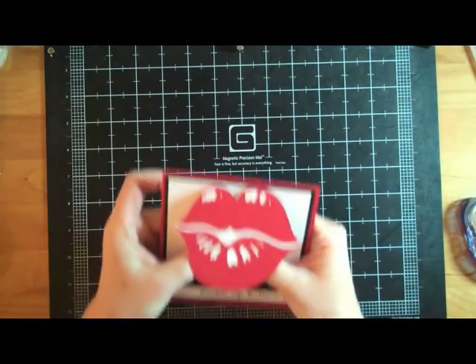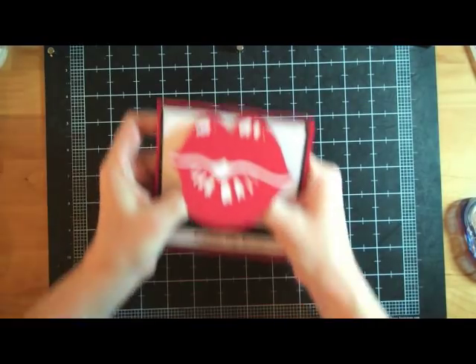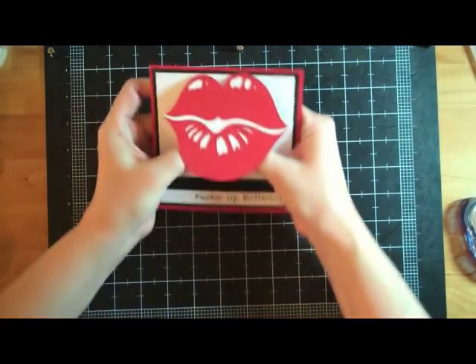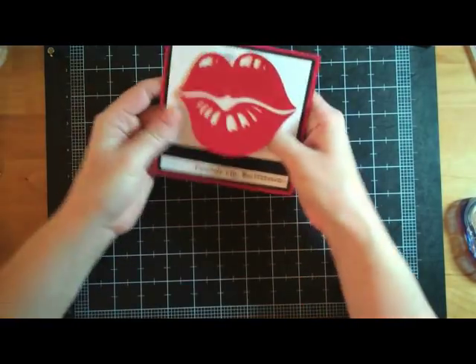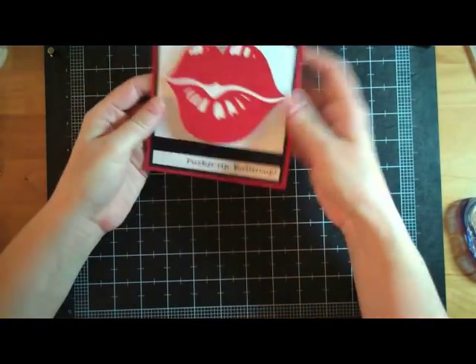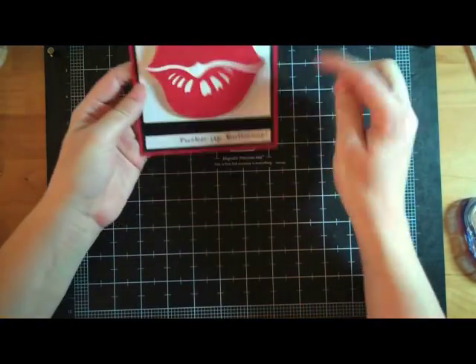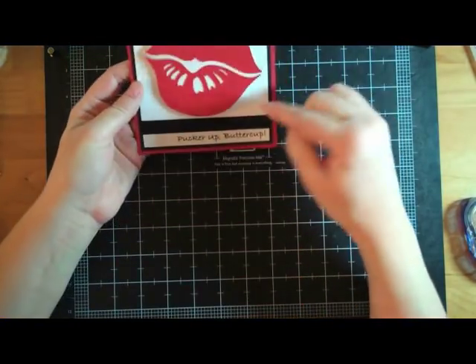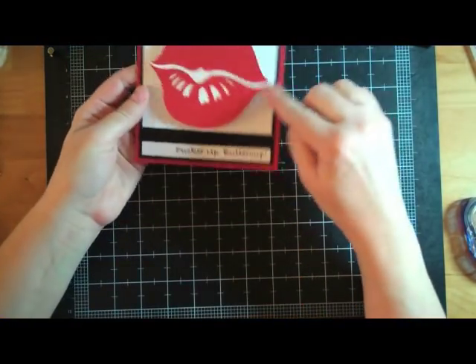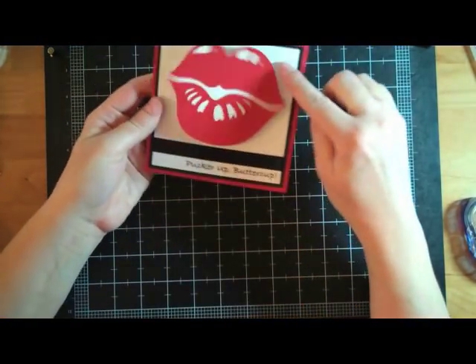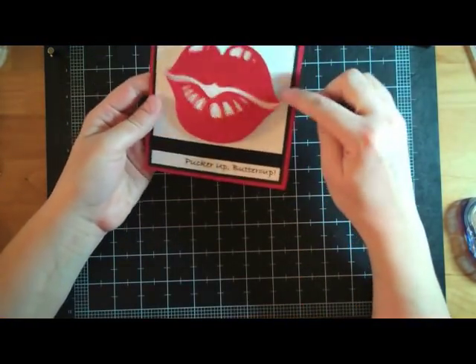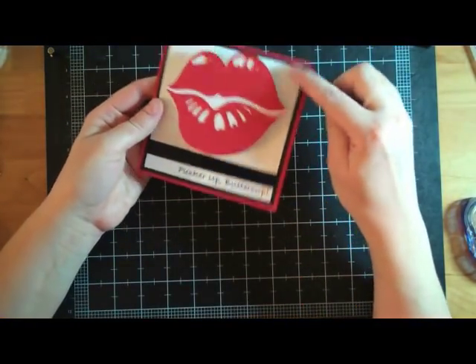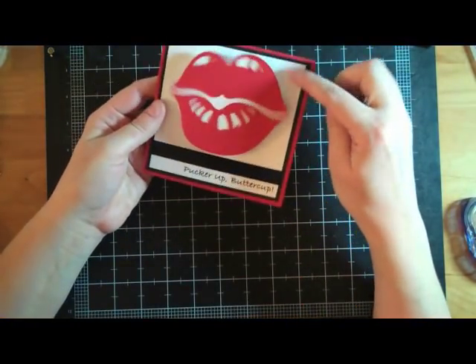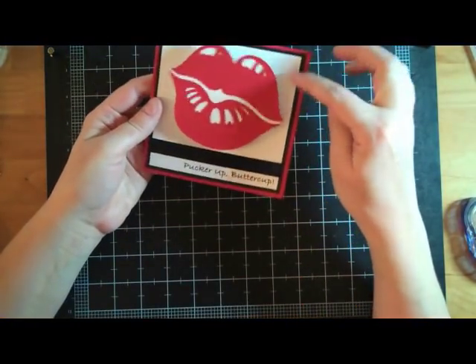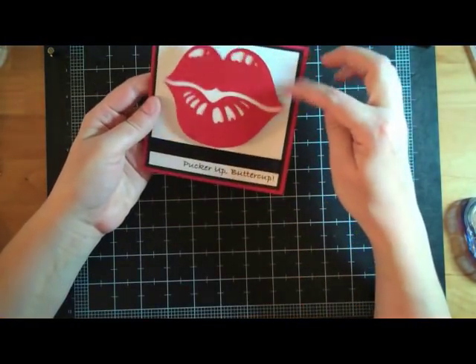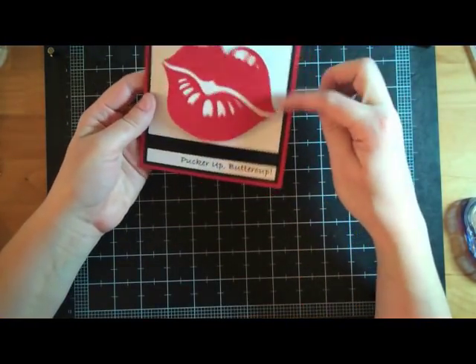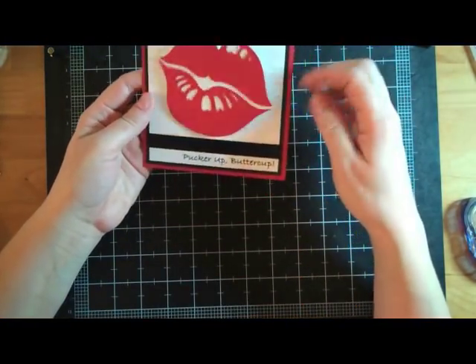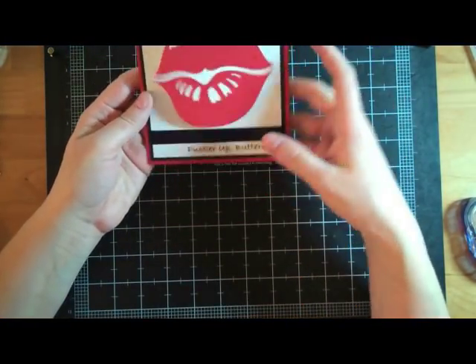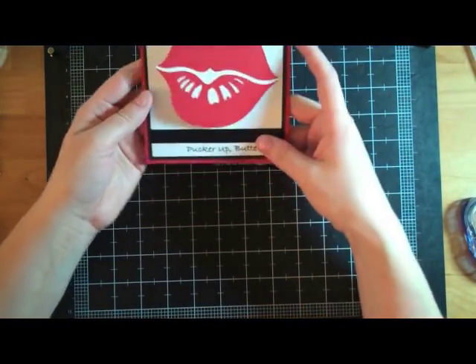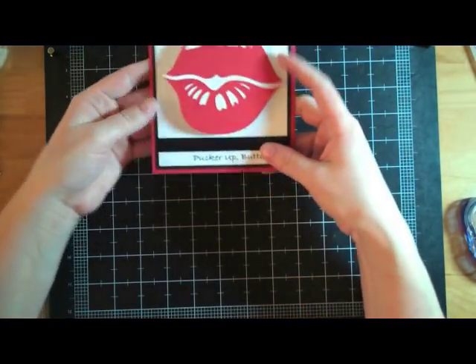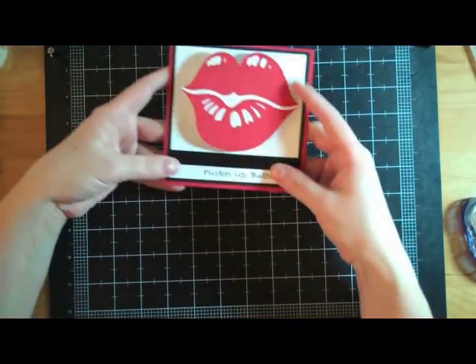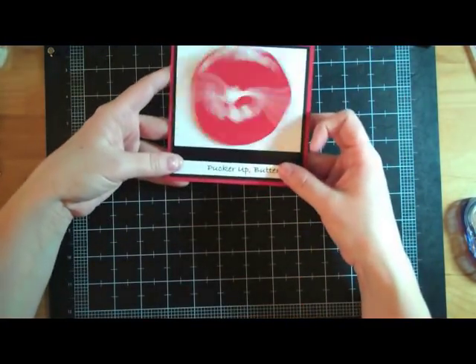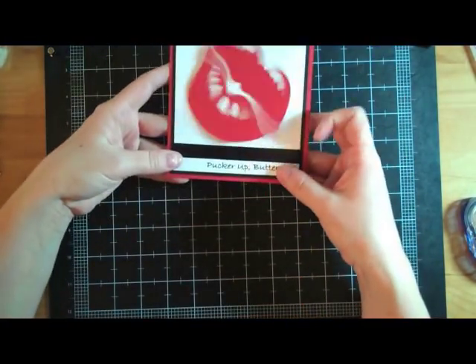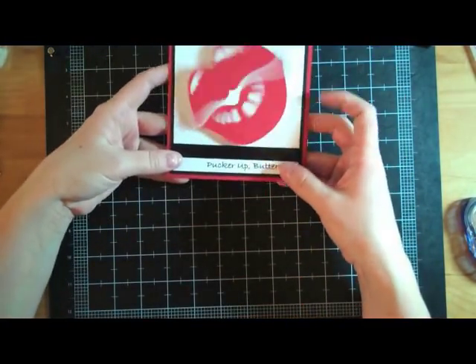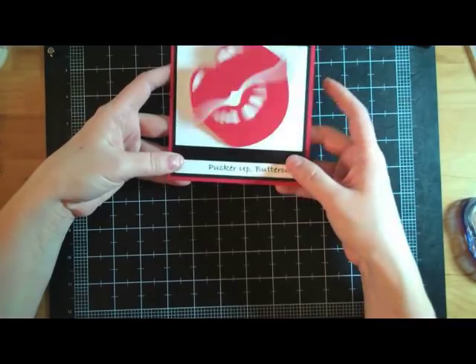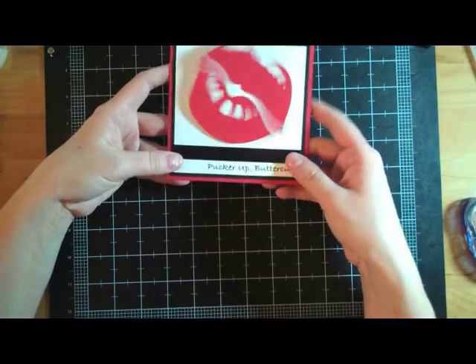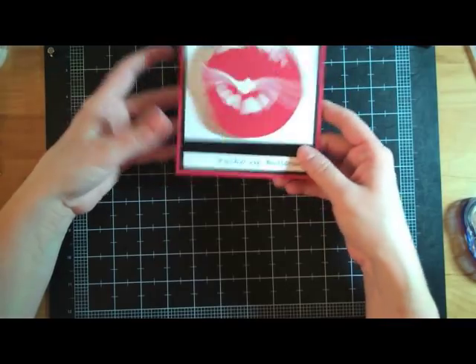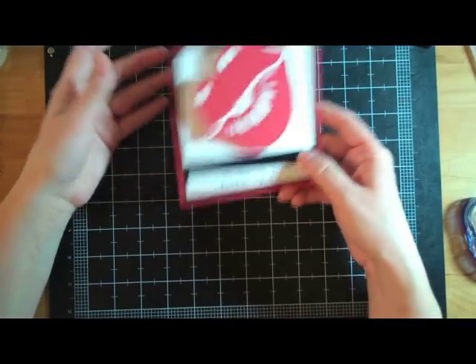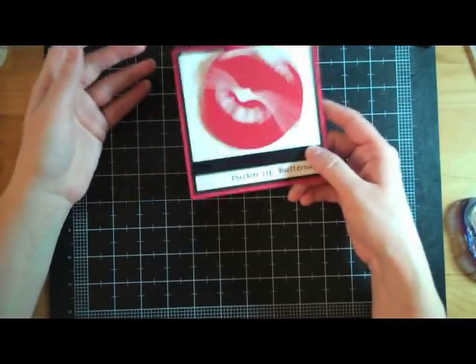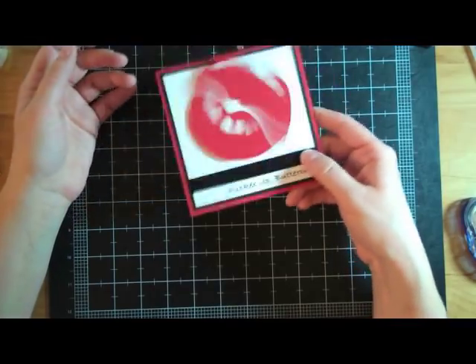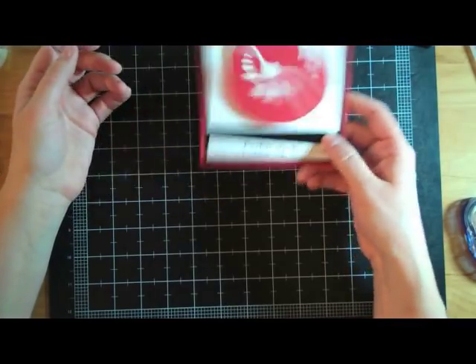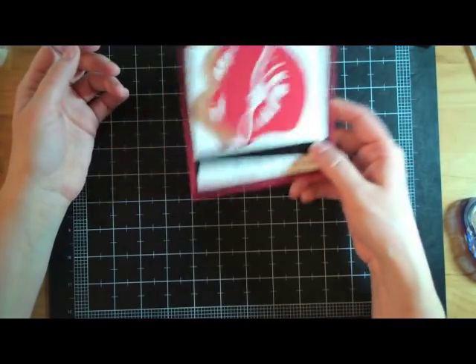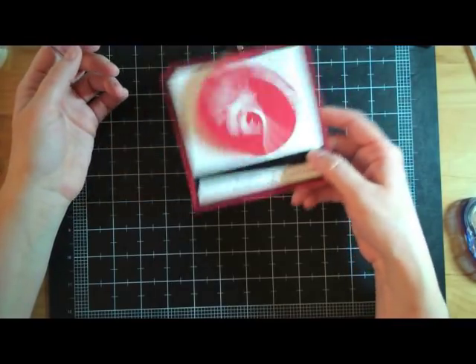I should have embossed this background — oh well, that's okay. This is a real simple card.